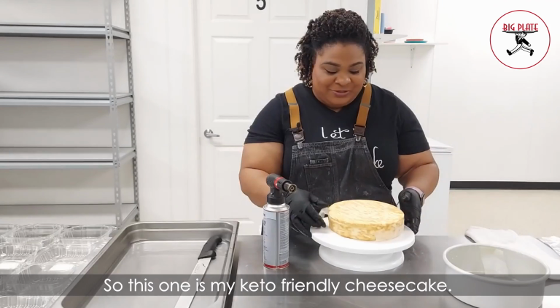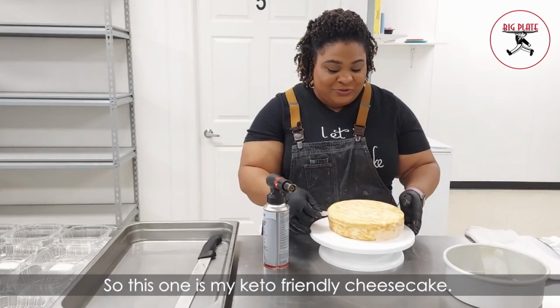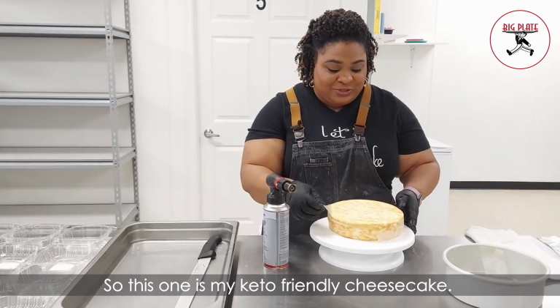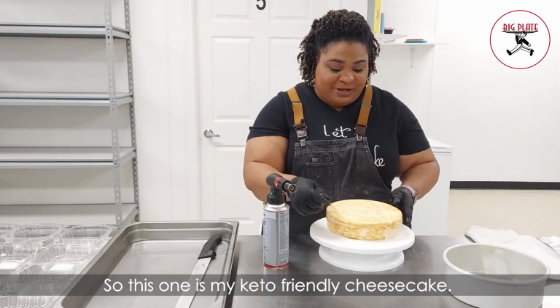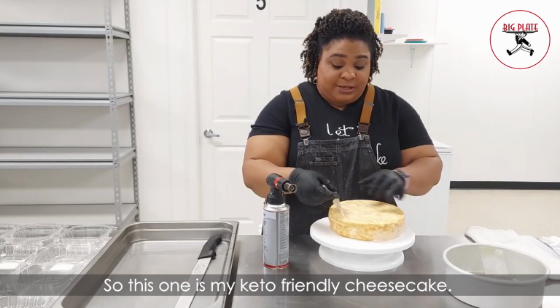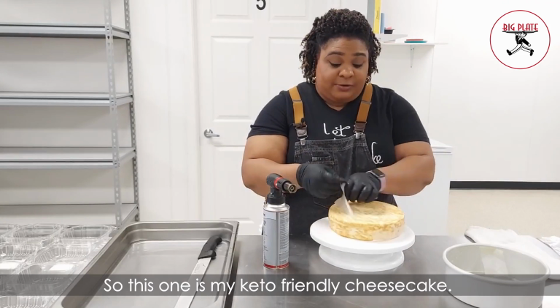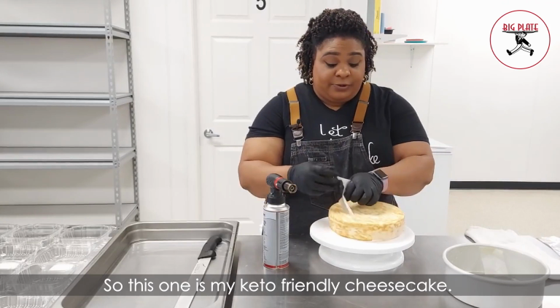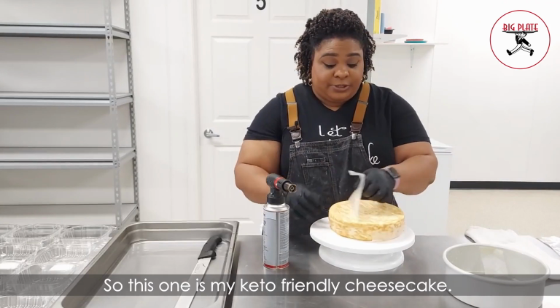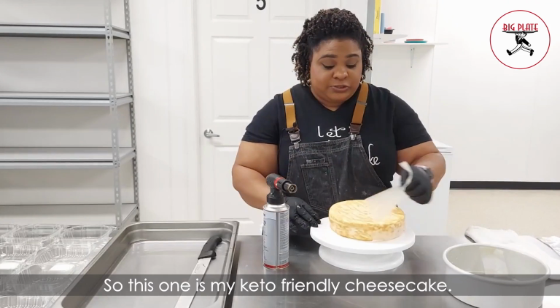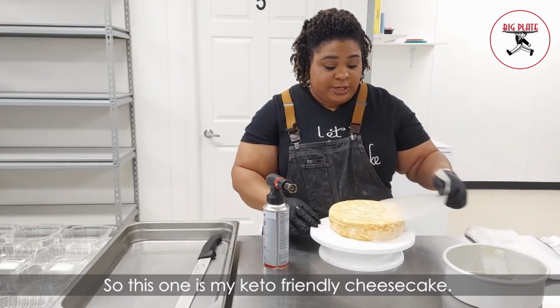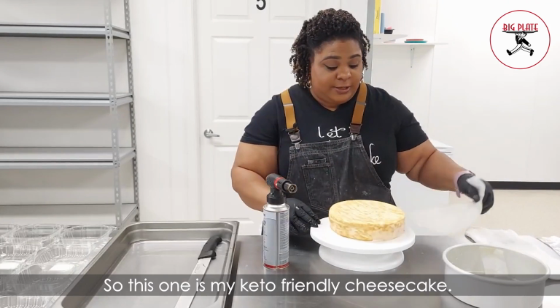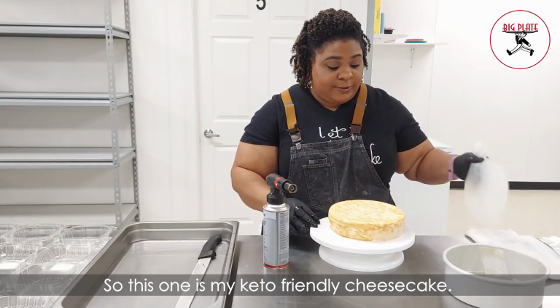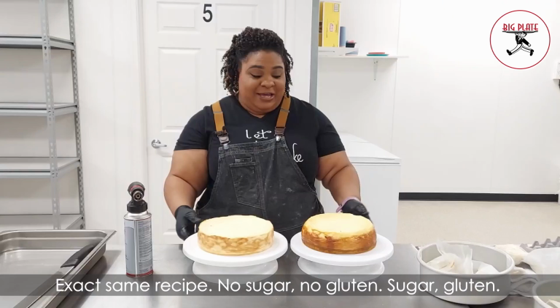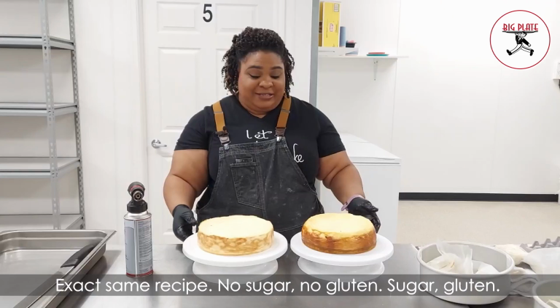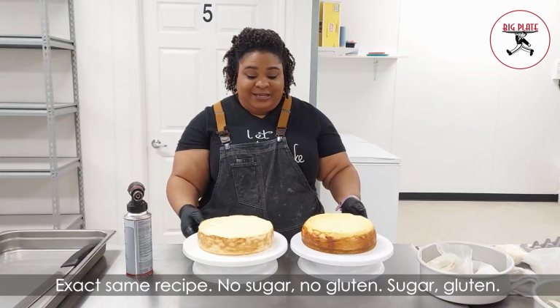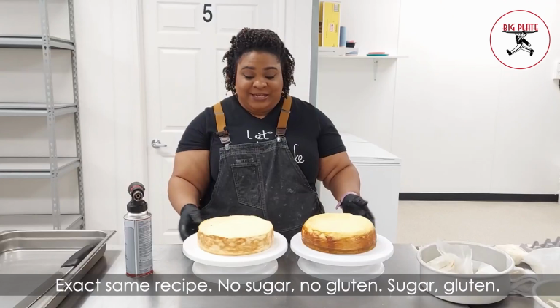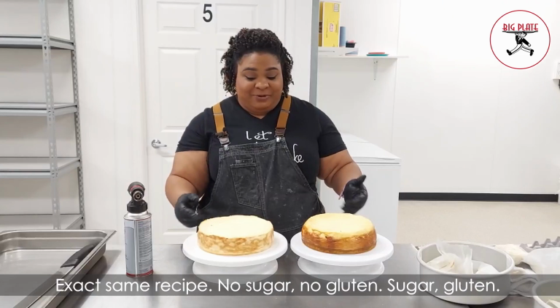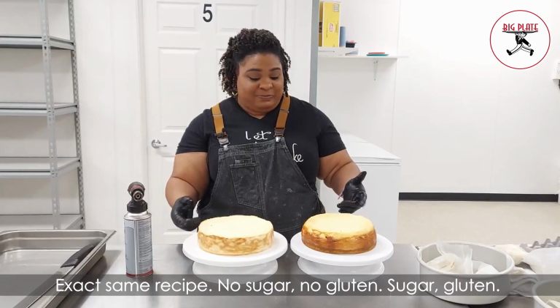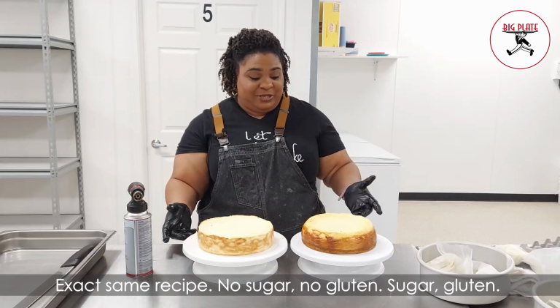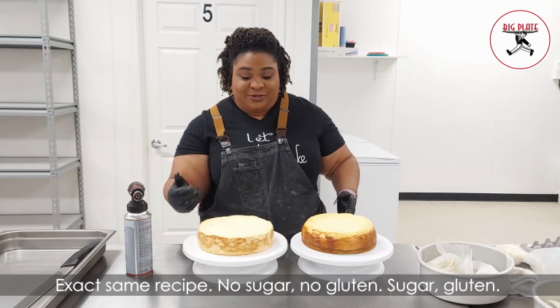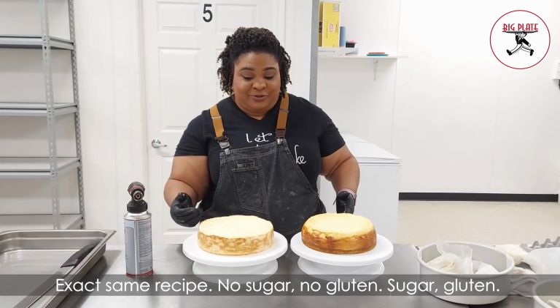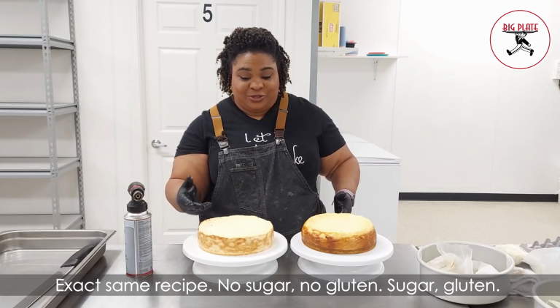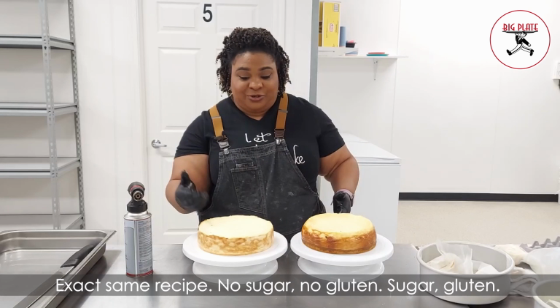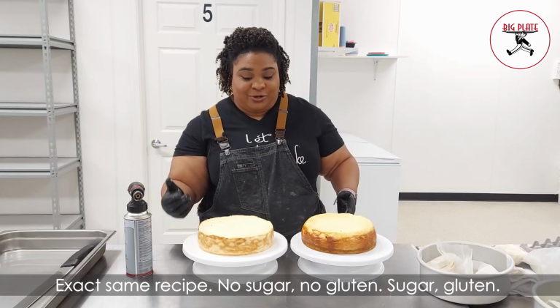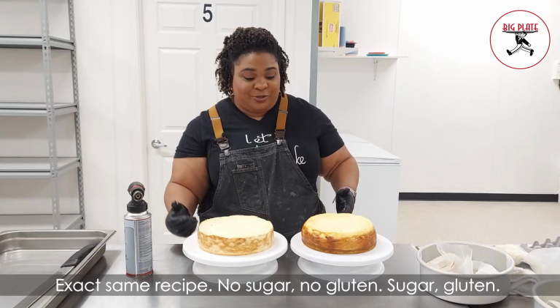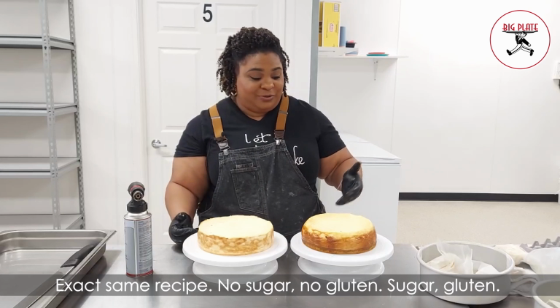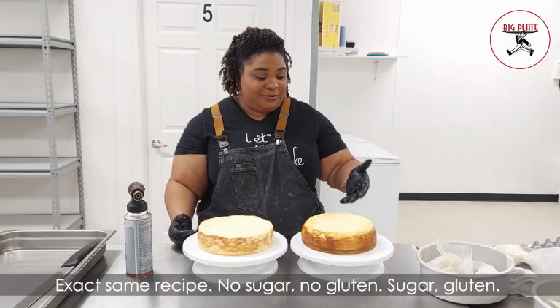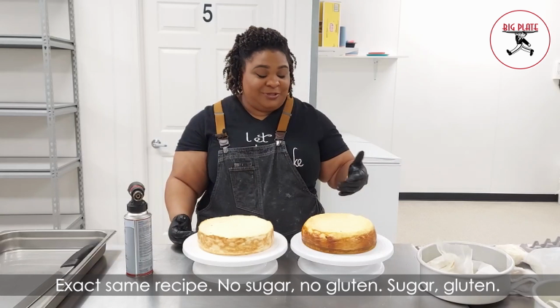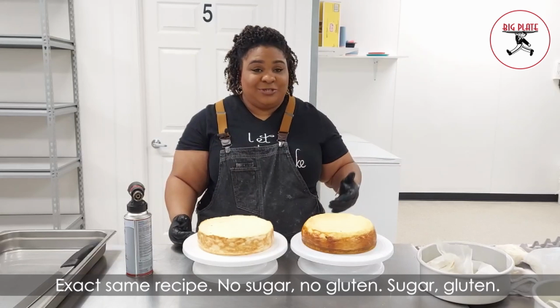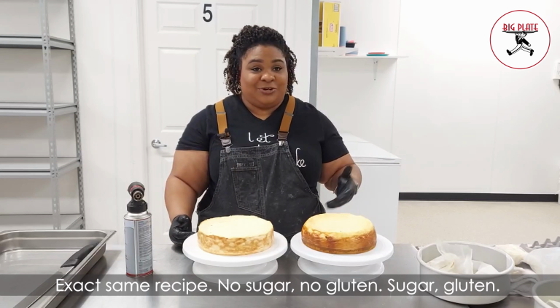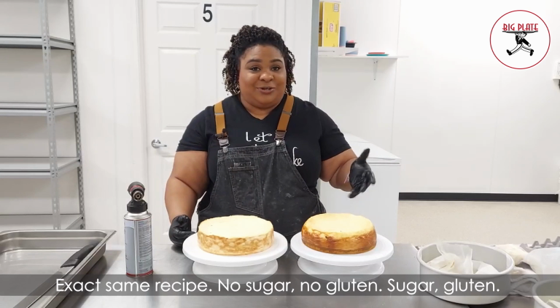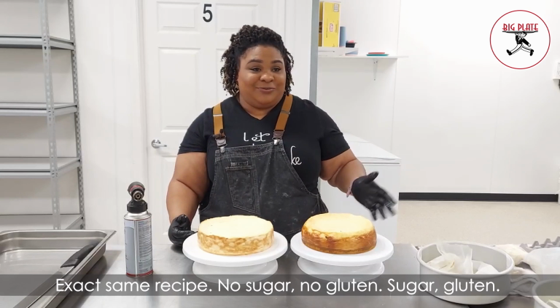This one is my keto friendly cheesecake — exact same recipe, no sugar, no gluten.